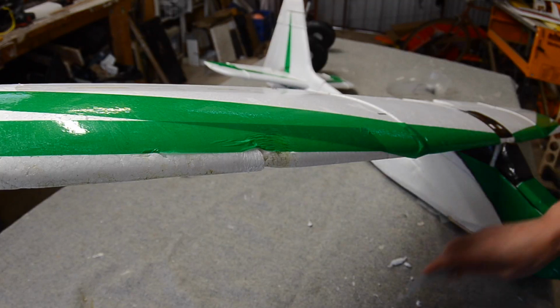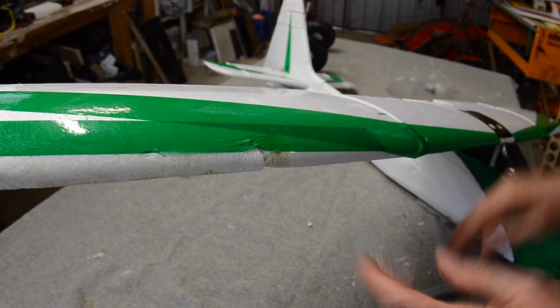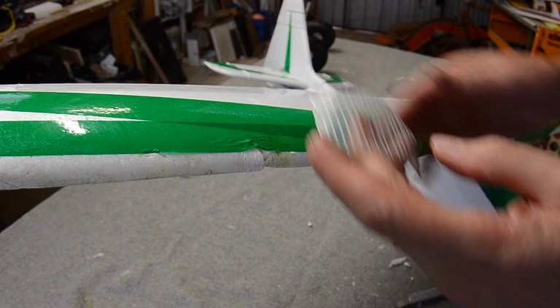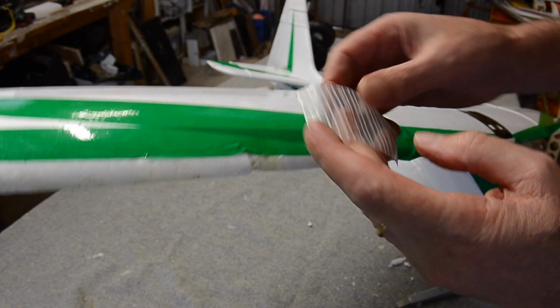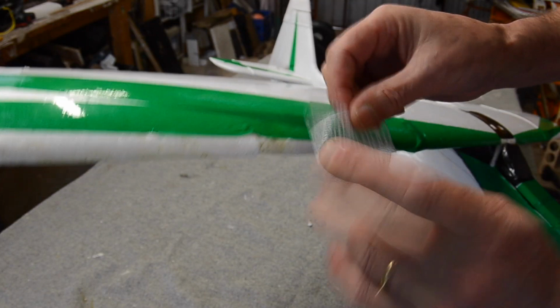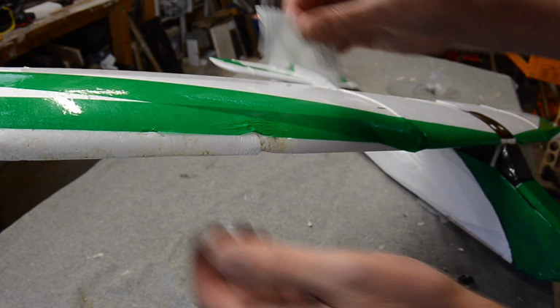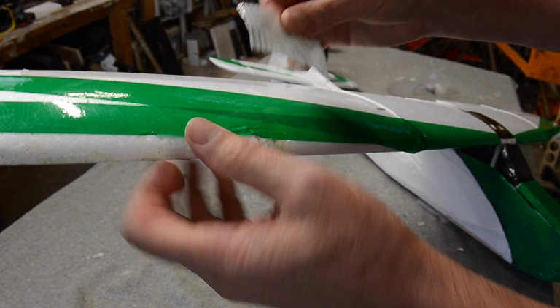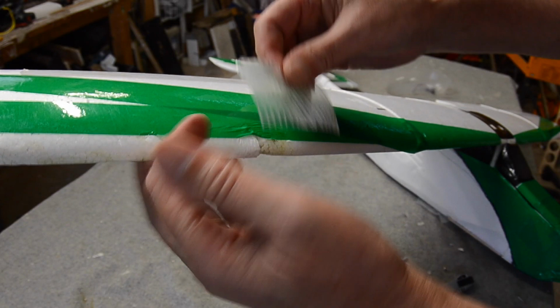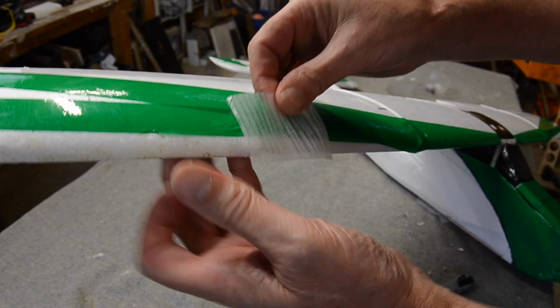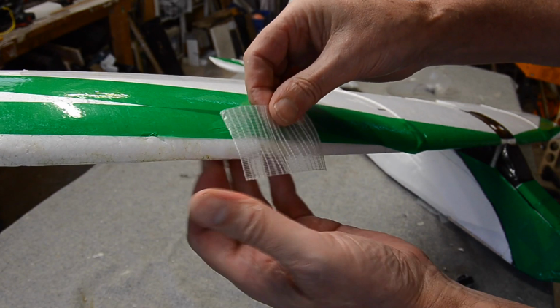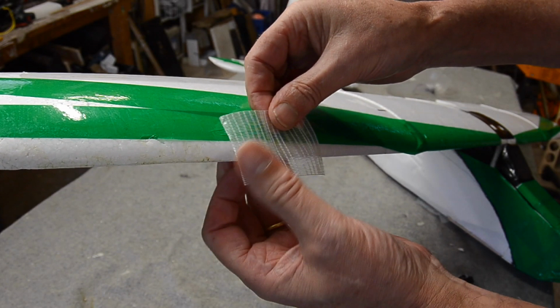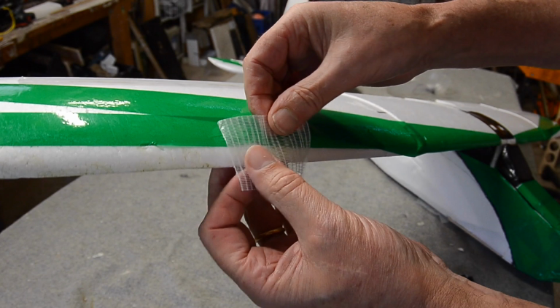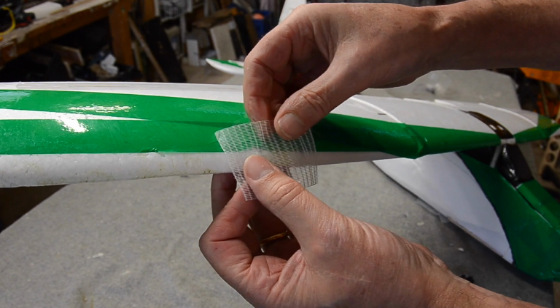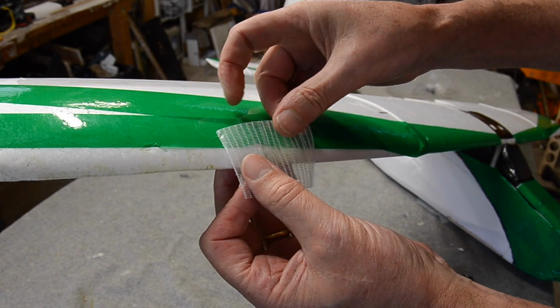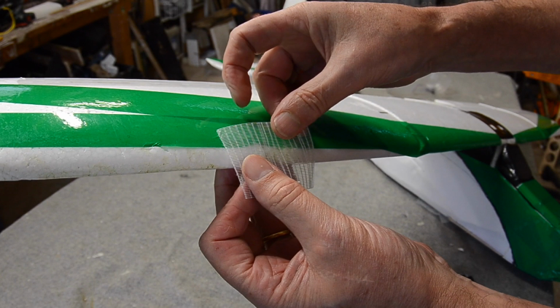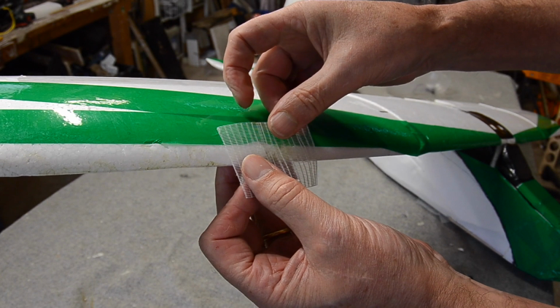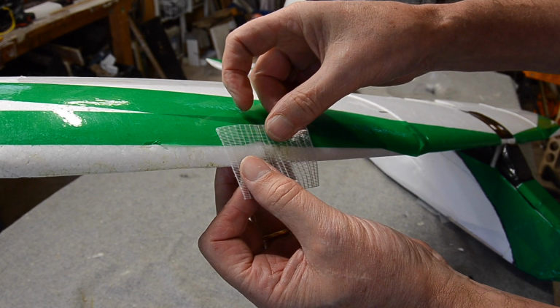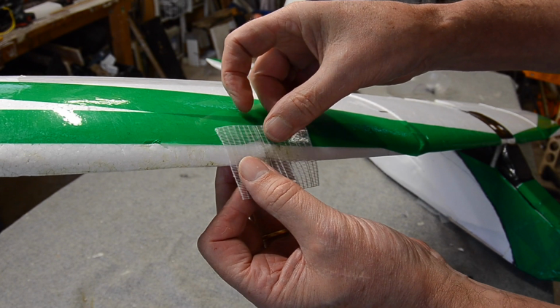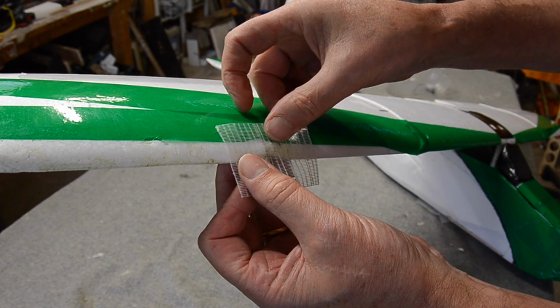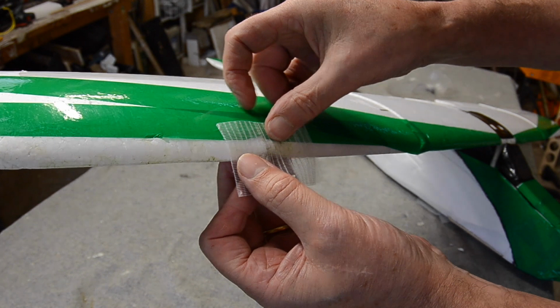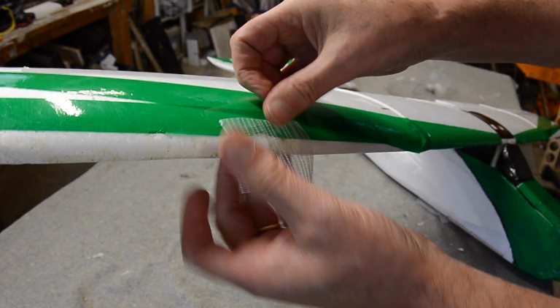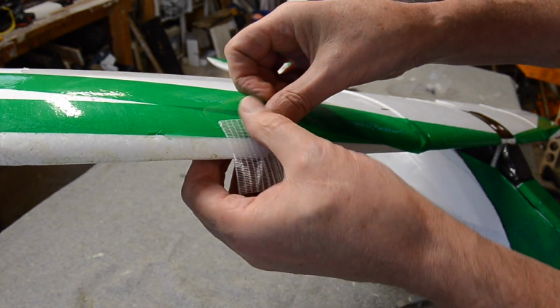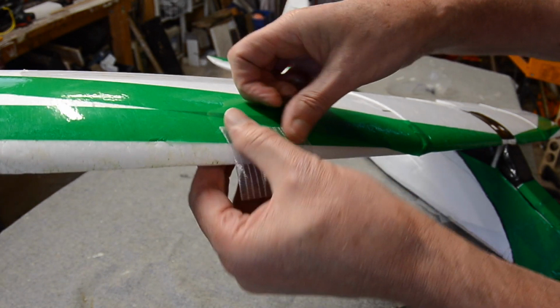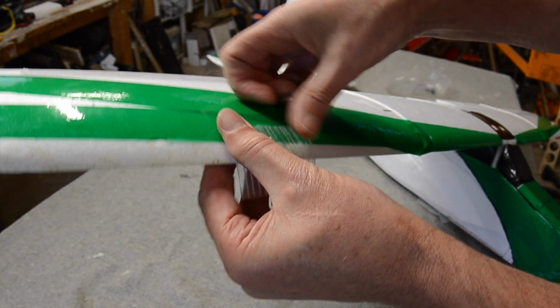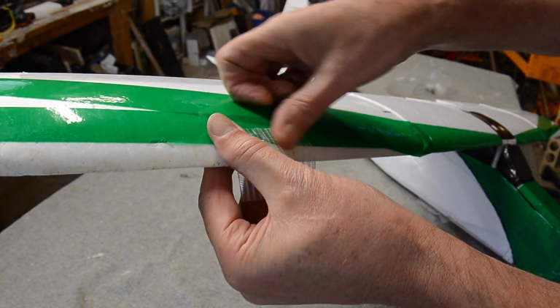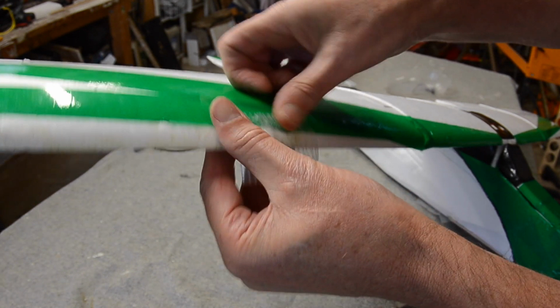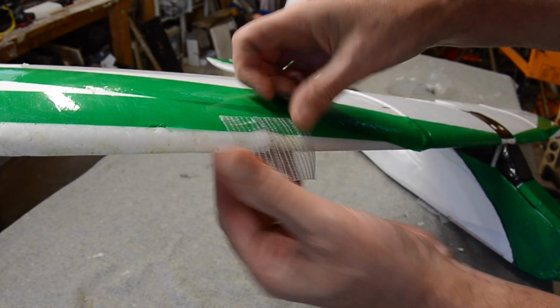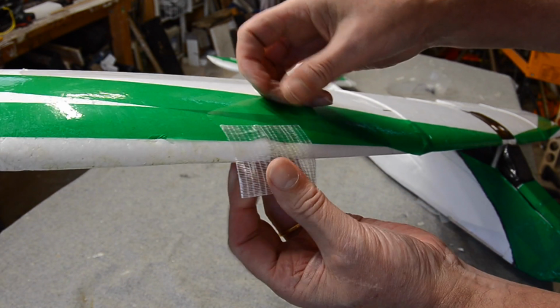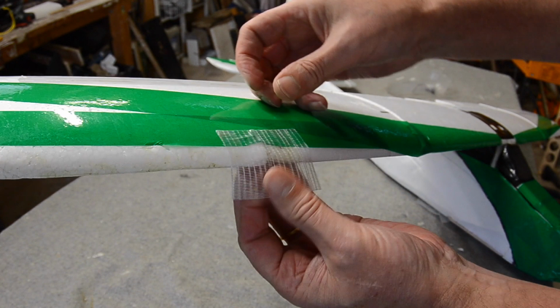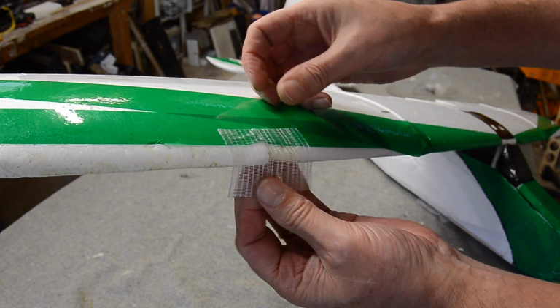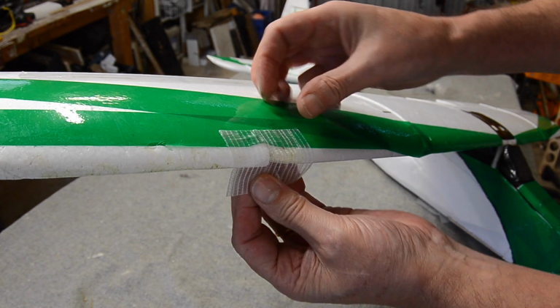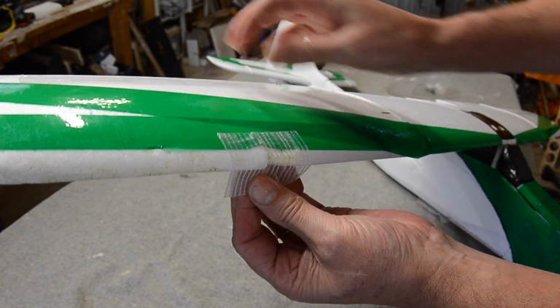The ding in the wing just needs a bandaid. I could cut out a bit of foam and do it properly, but it doesn't really matter for this plane.